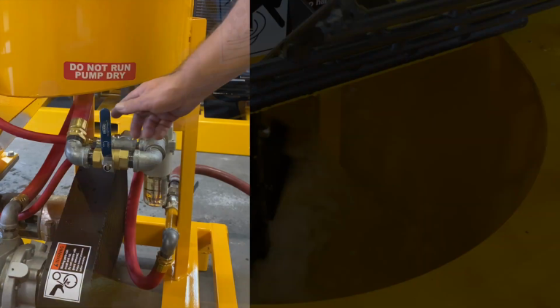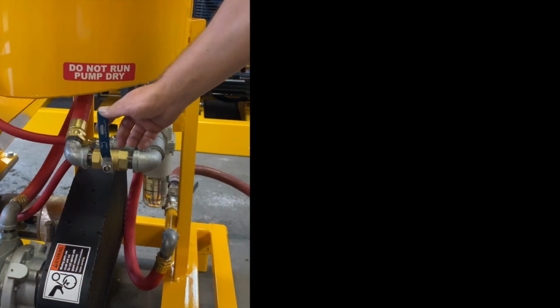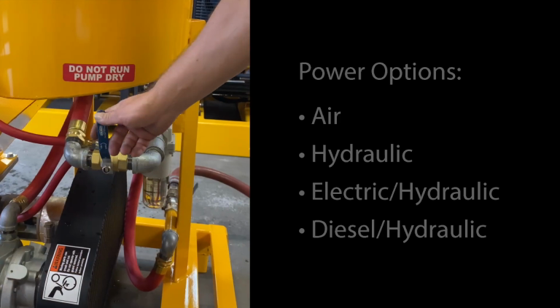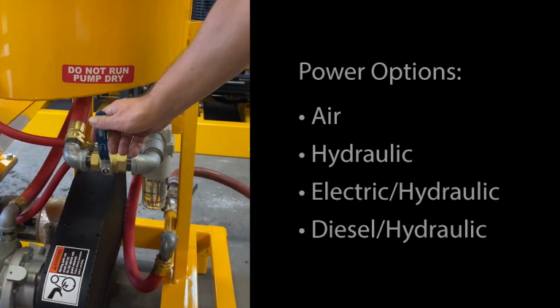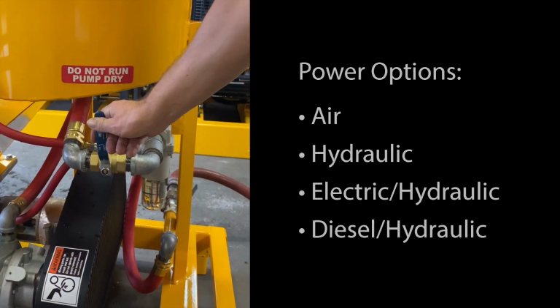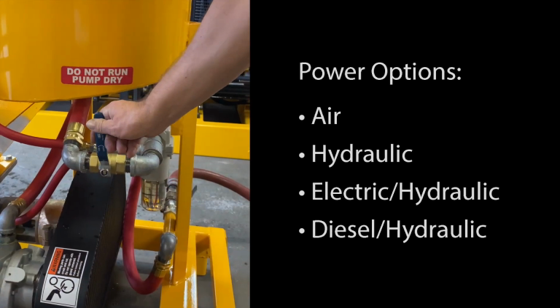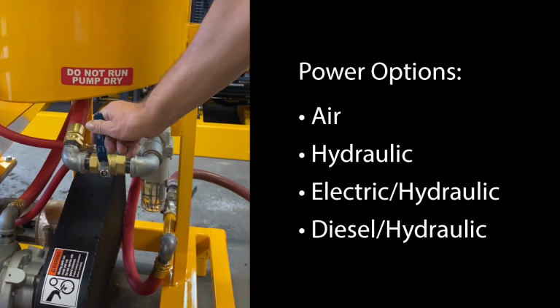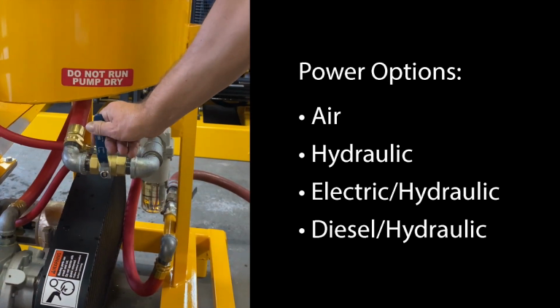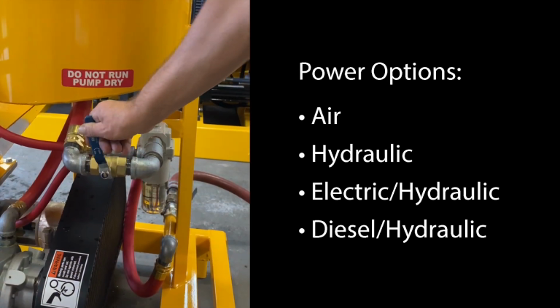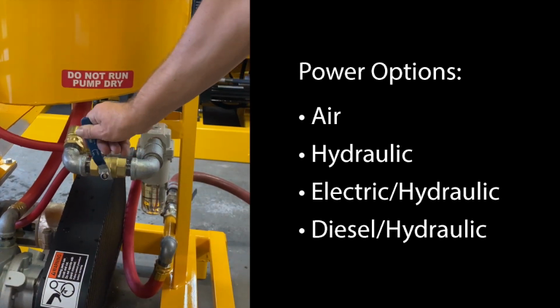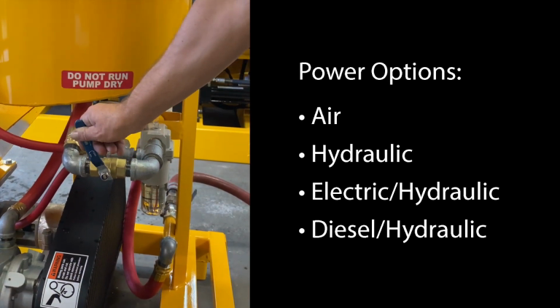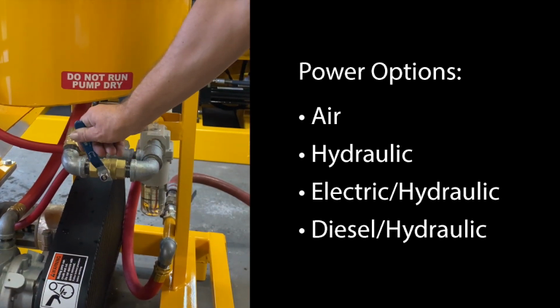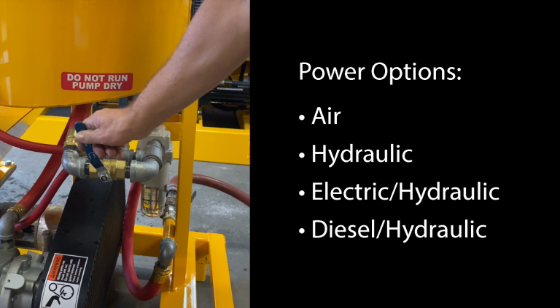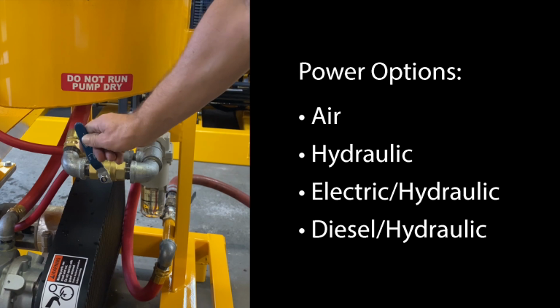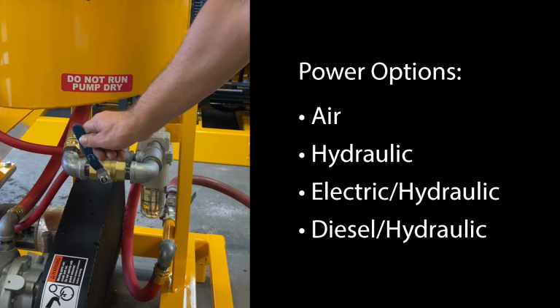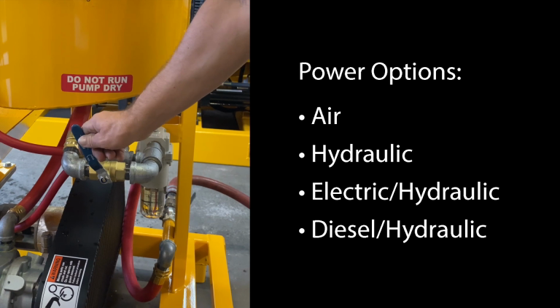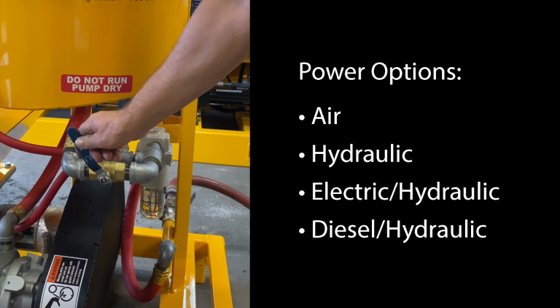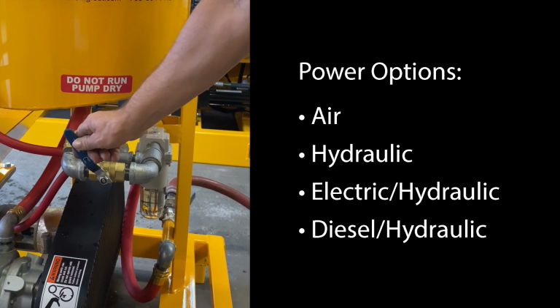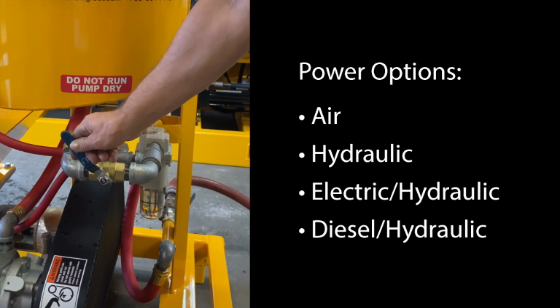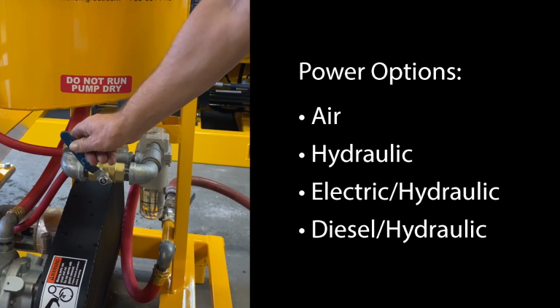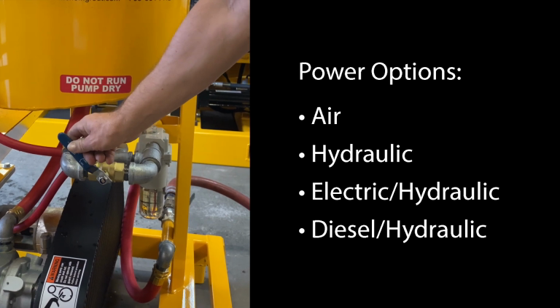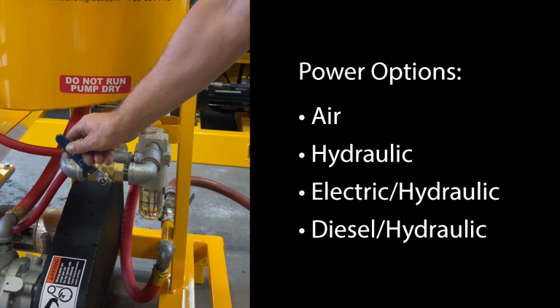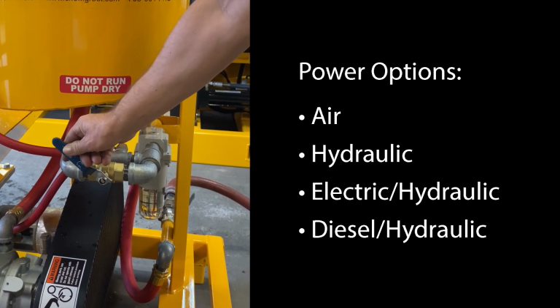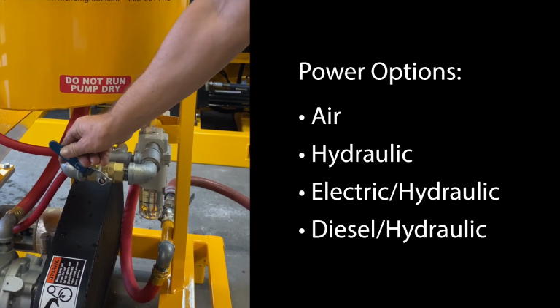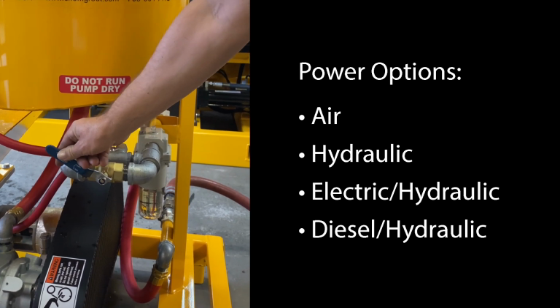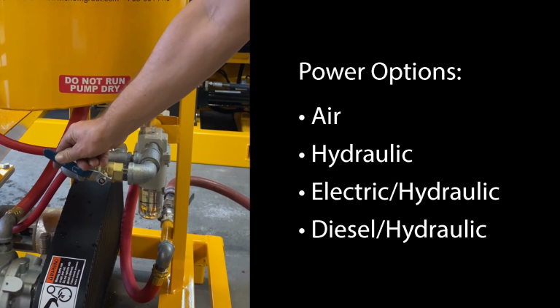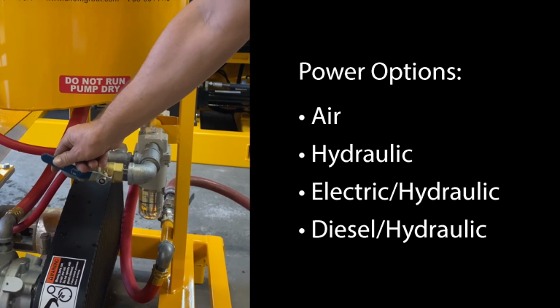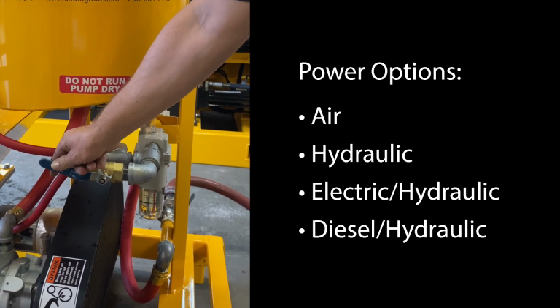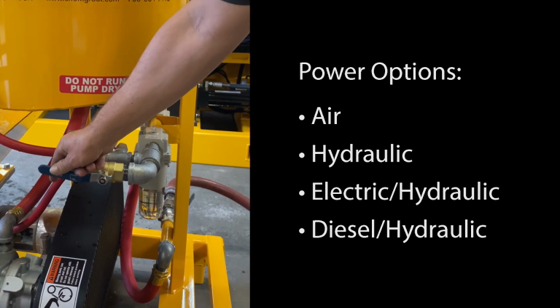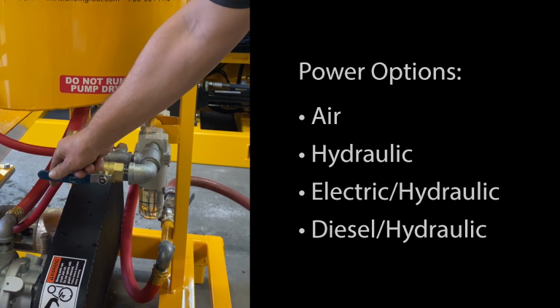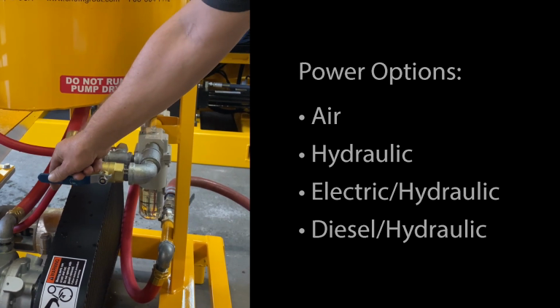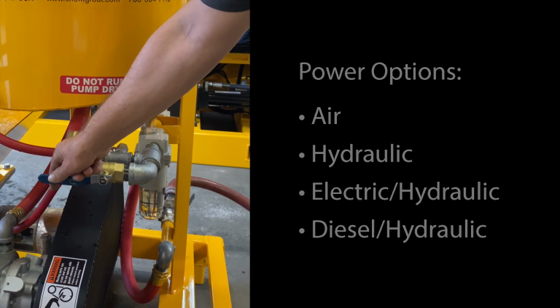Power options include air, hydraulic, electrical hydraulic, and diesel hydraulic.